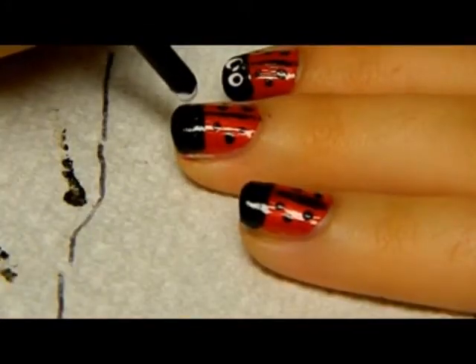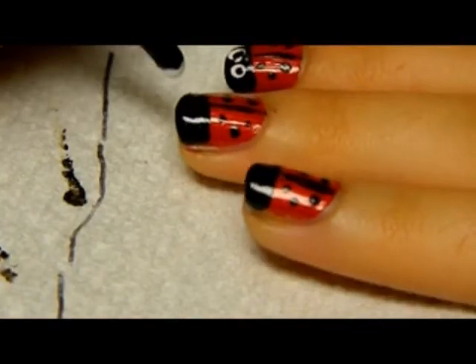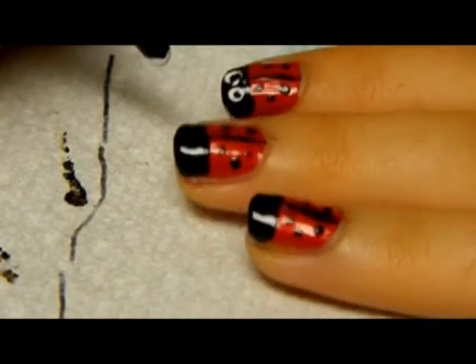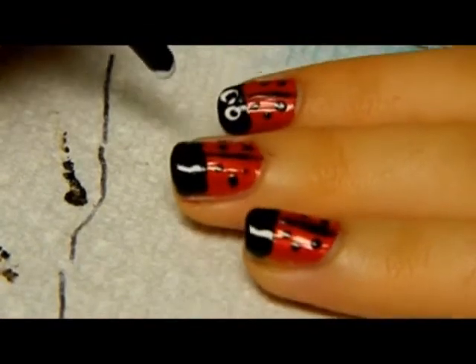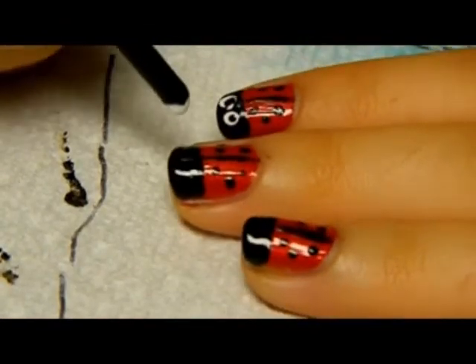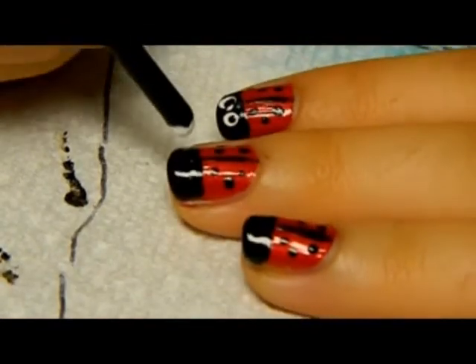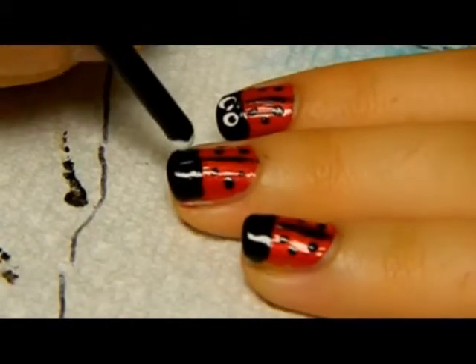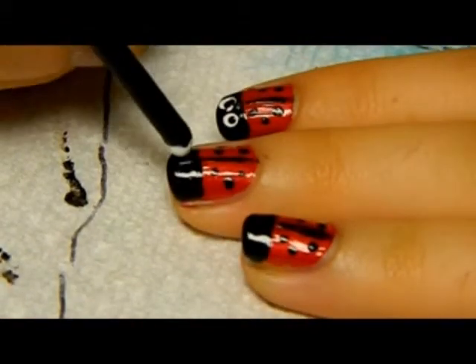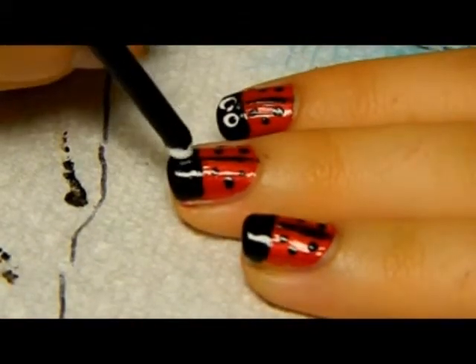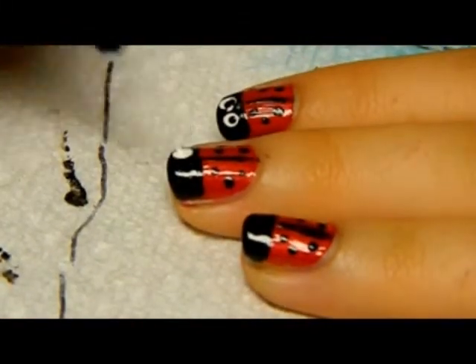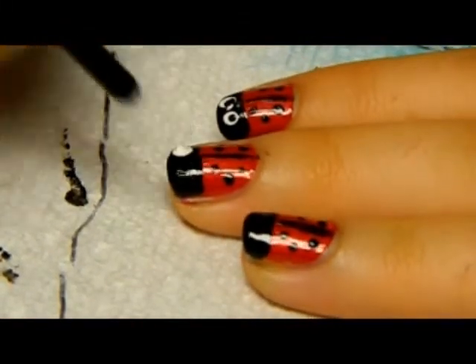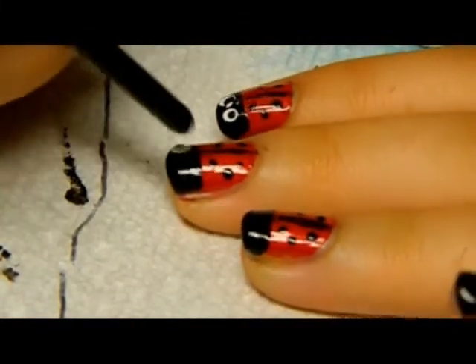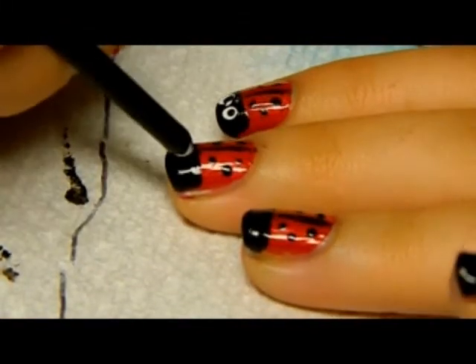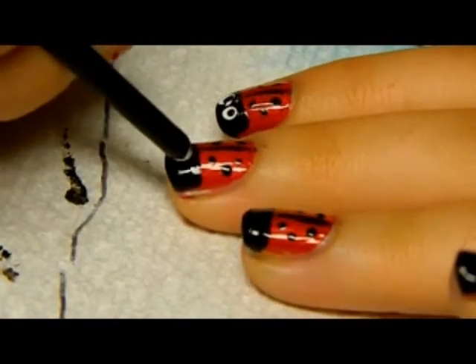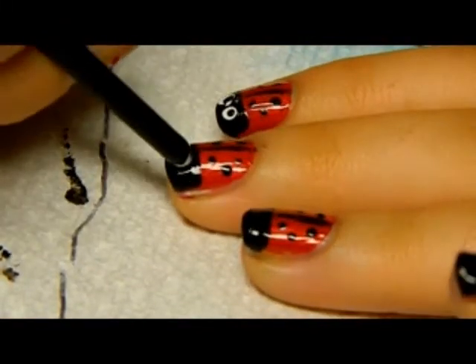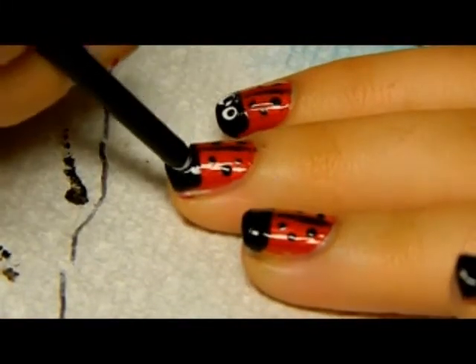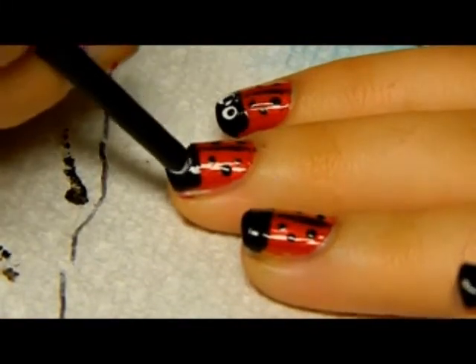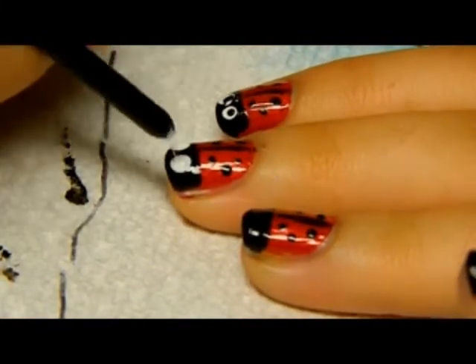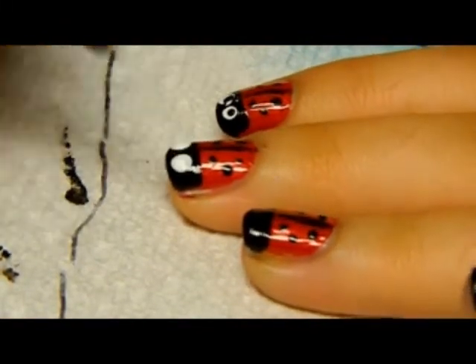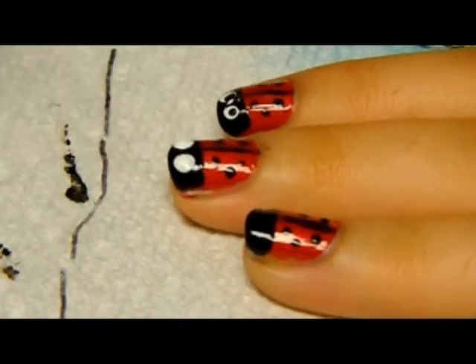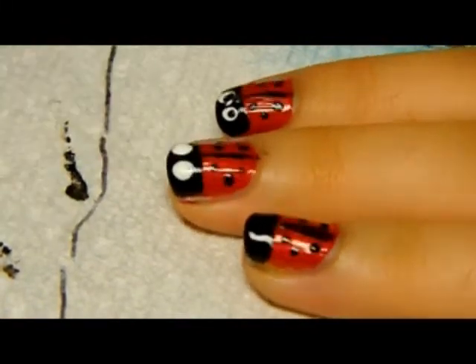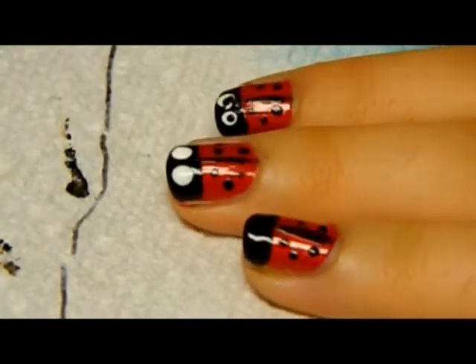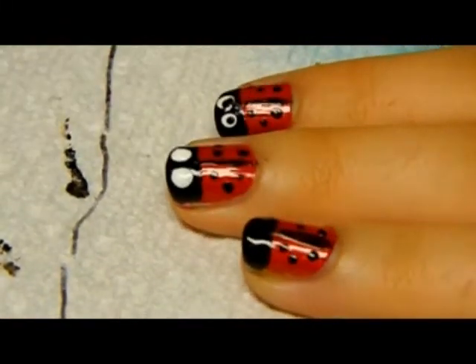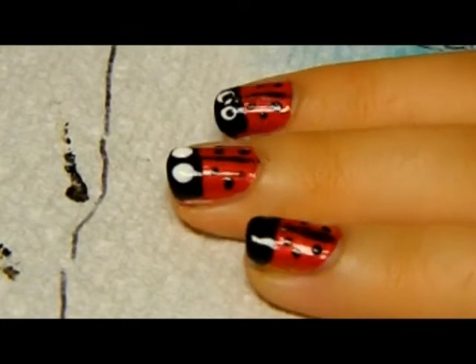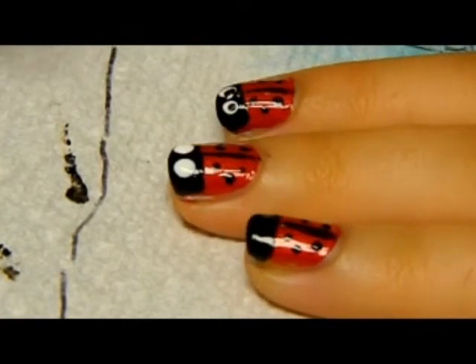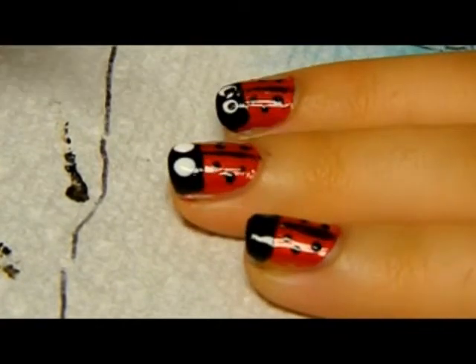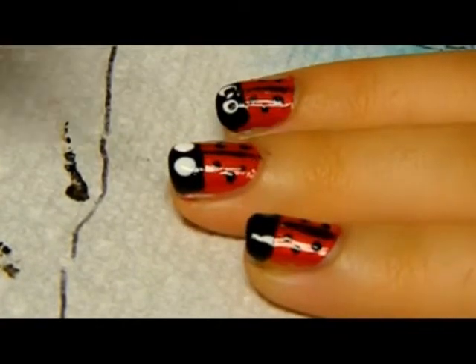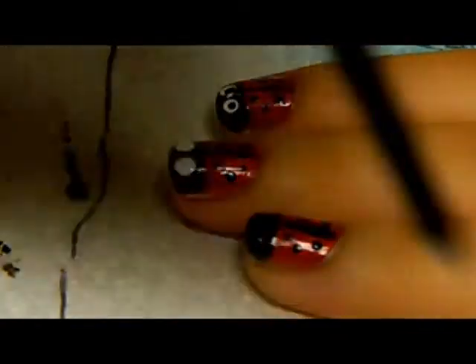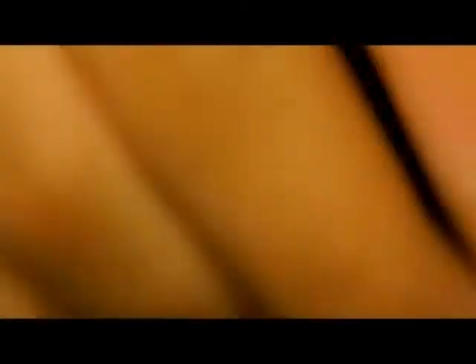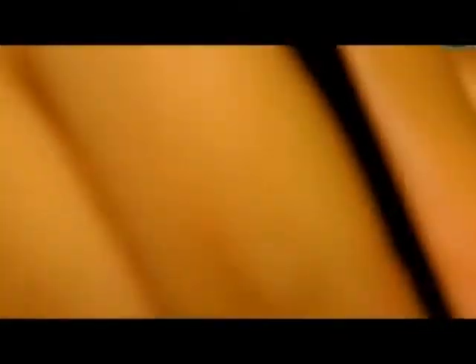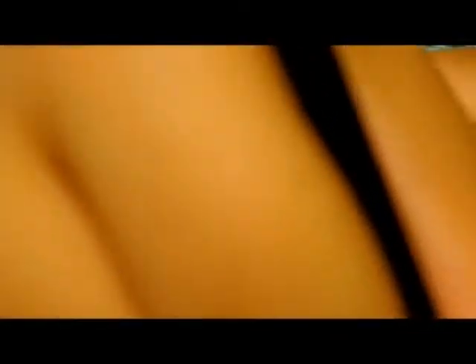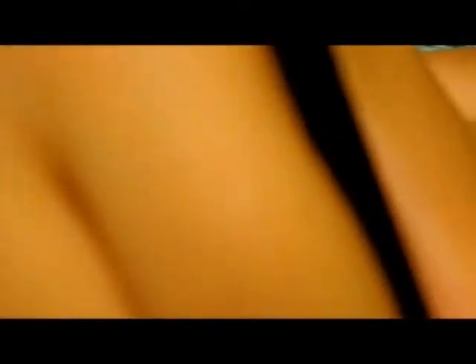Take your medium dotting tool and the white polish. Draw two medium dots — the eyes — on the black tip.